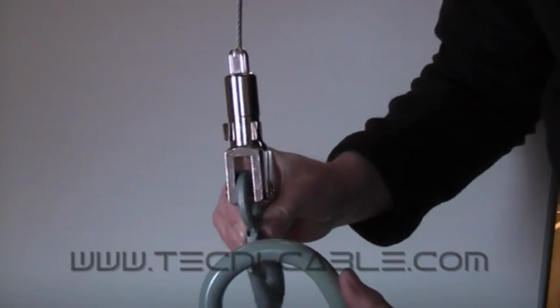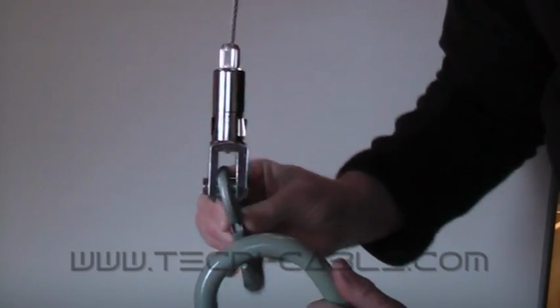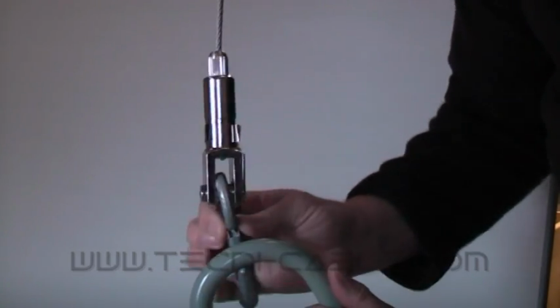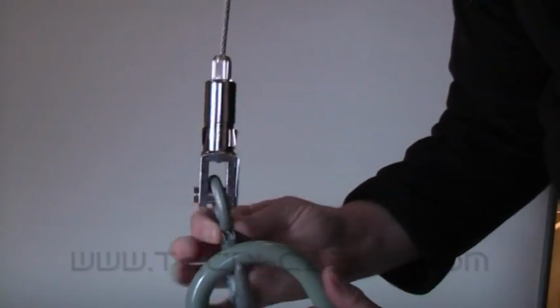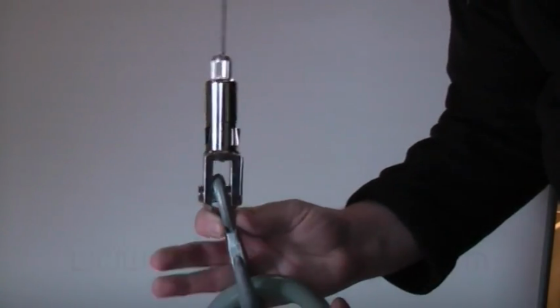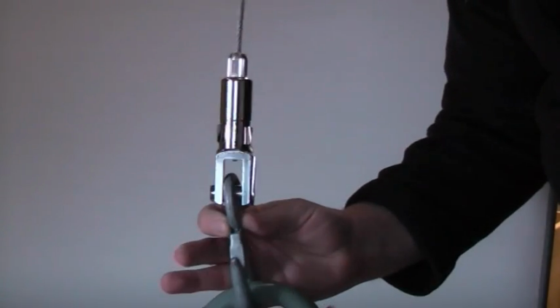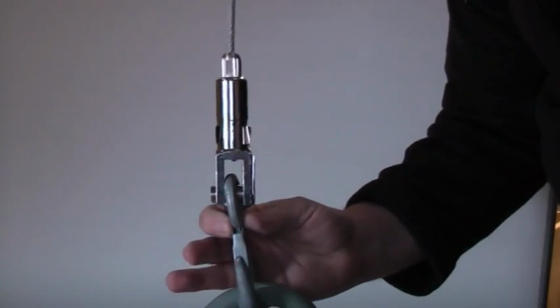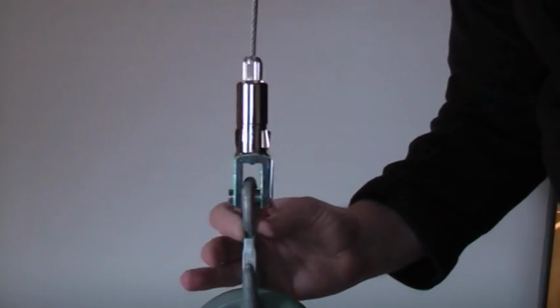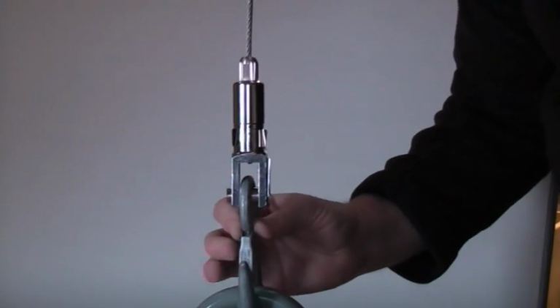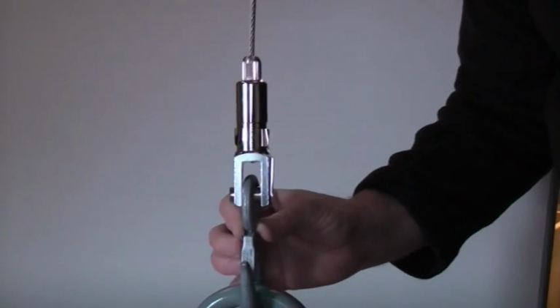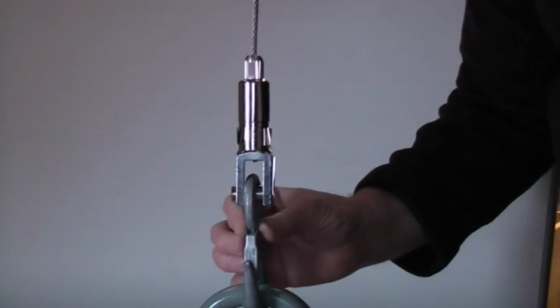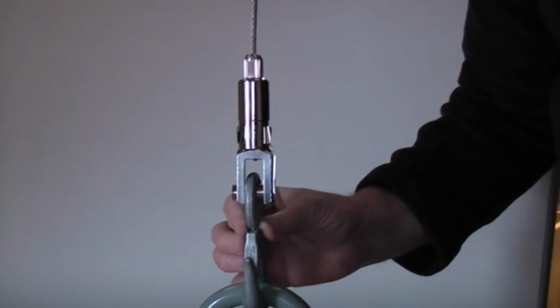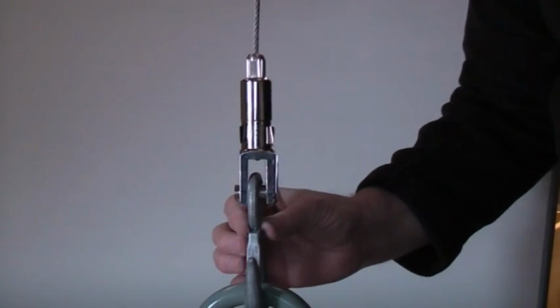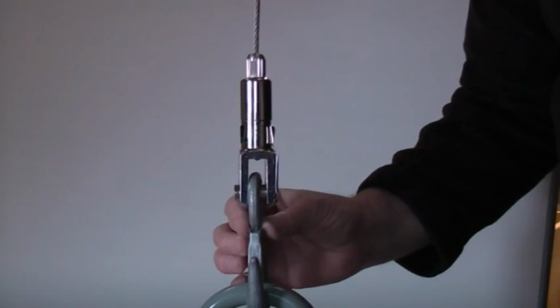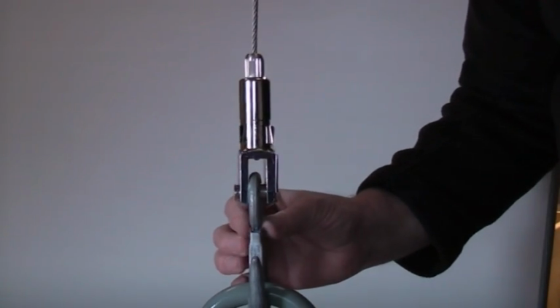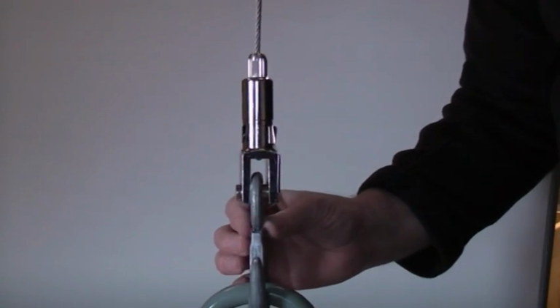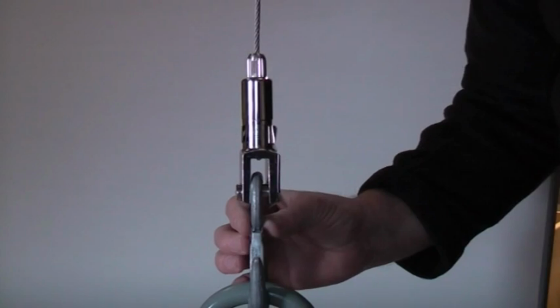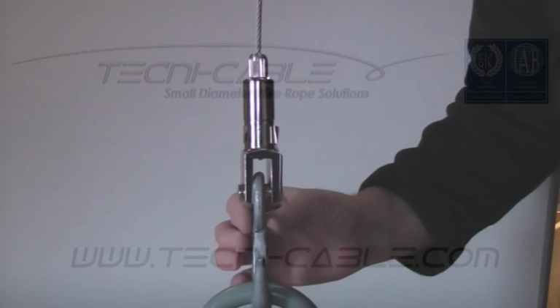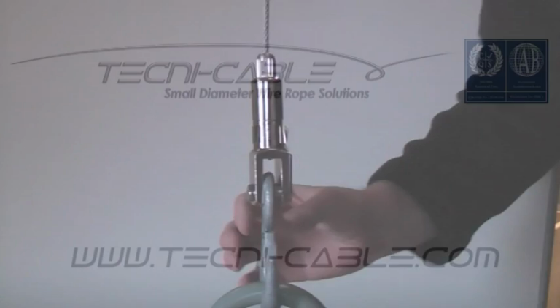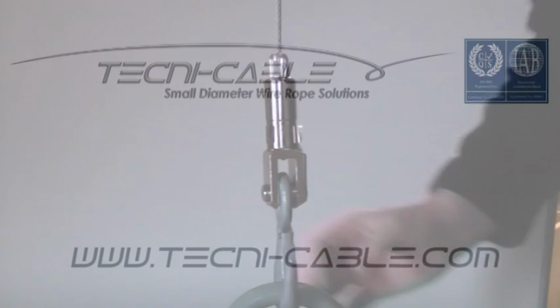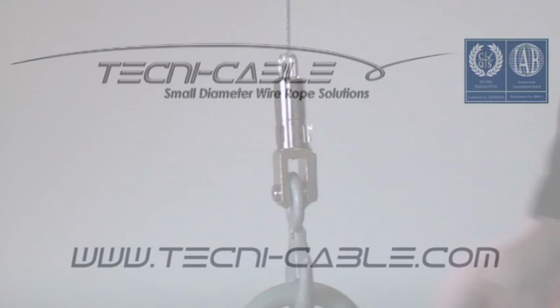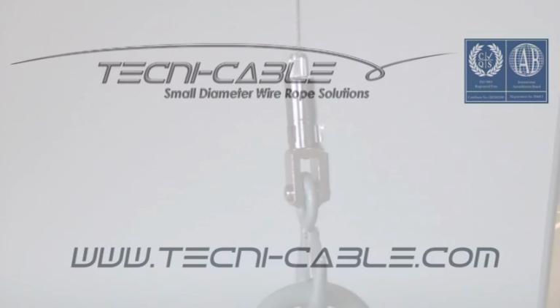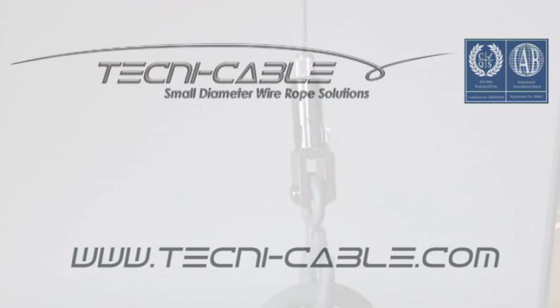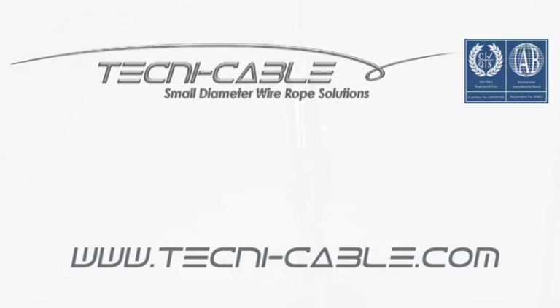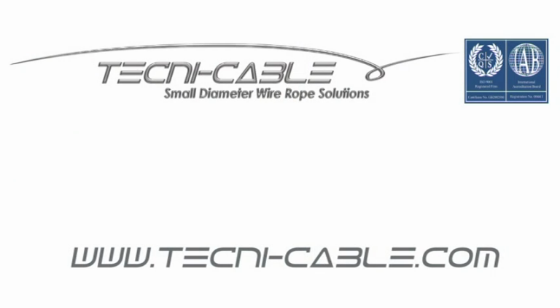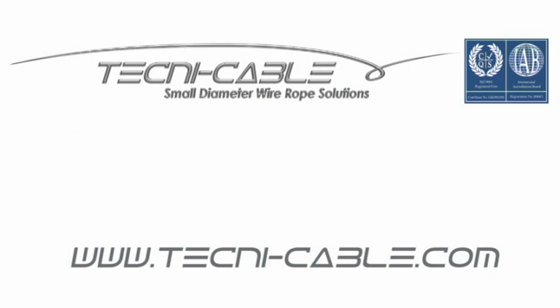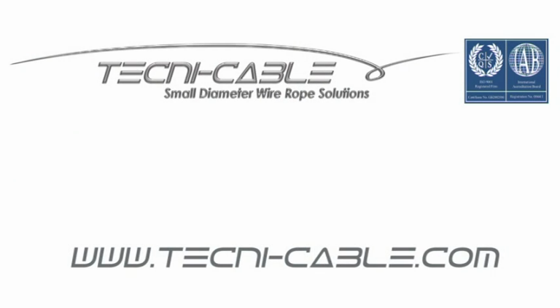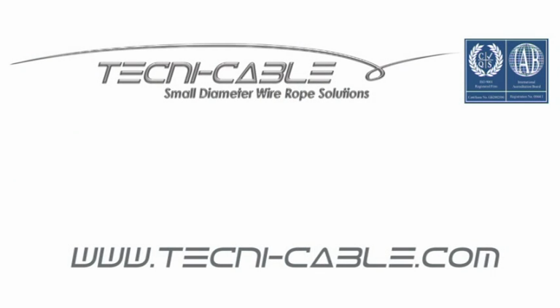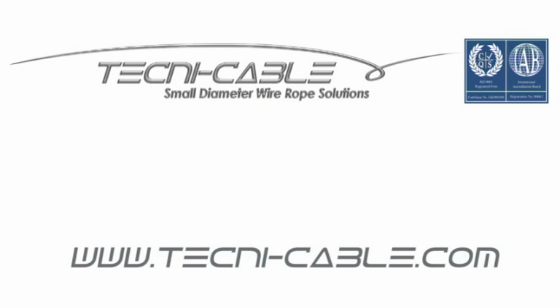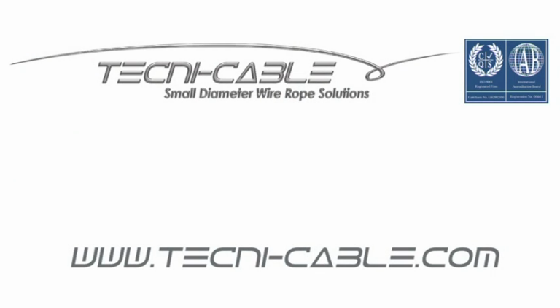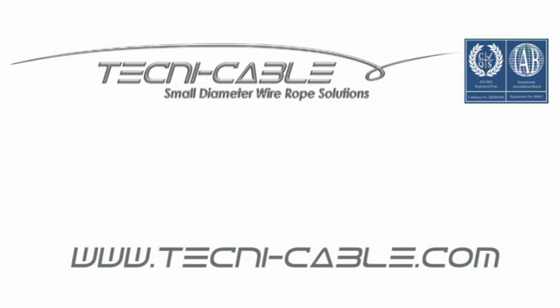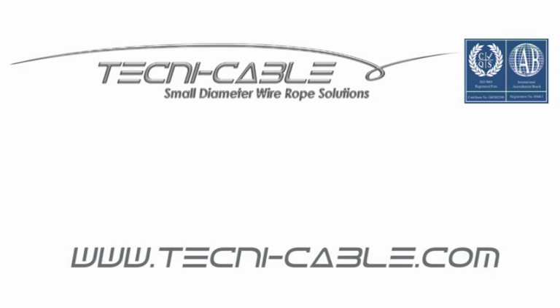To find out more about our Technic Grip range, please visit our website at www.technicable.com.